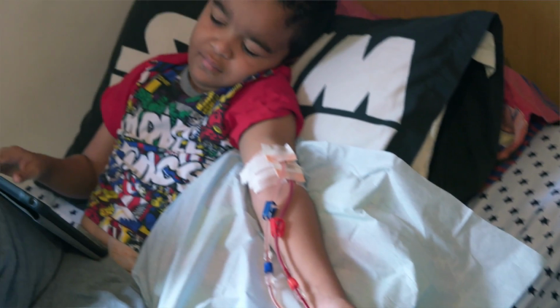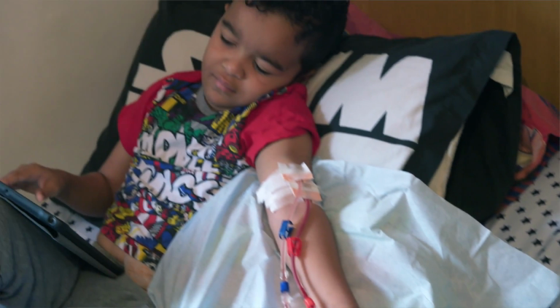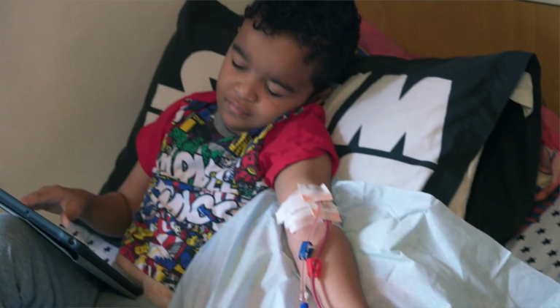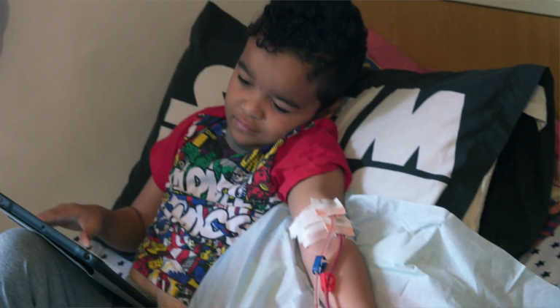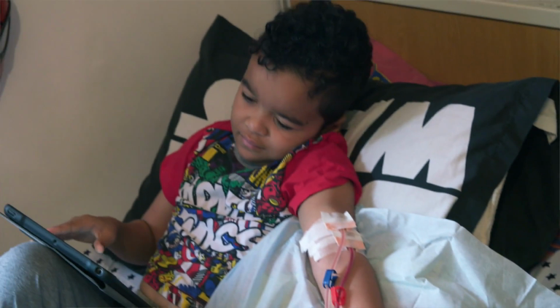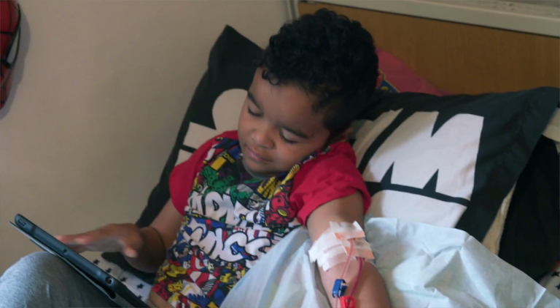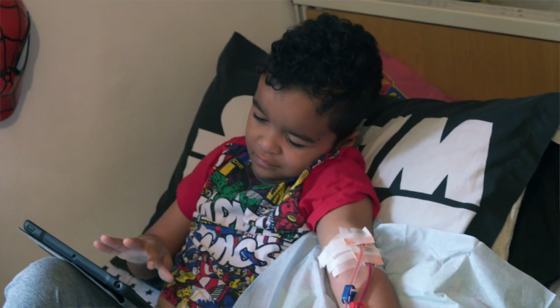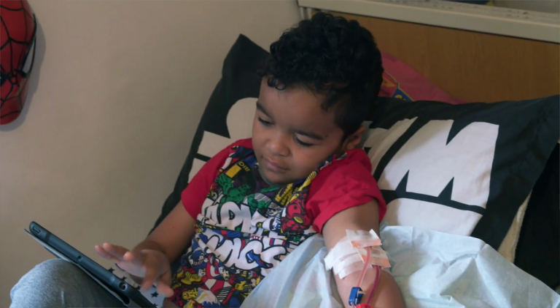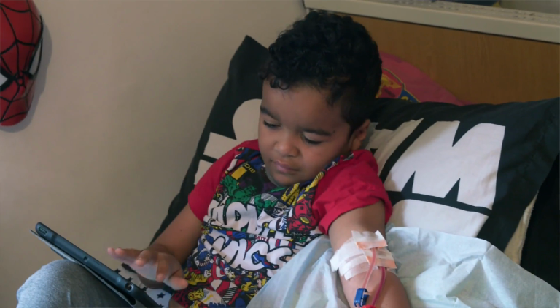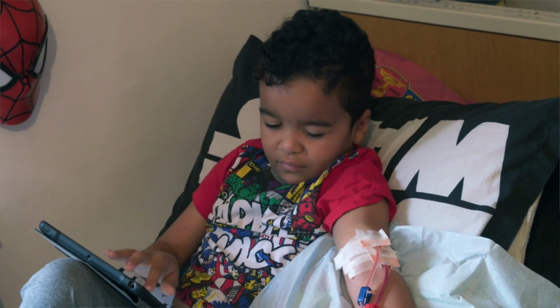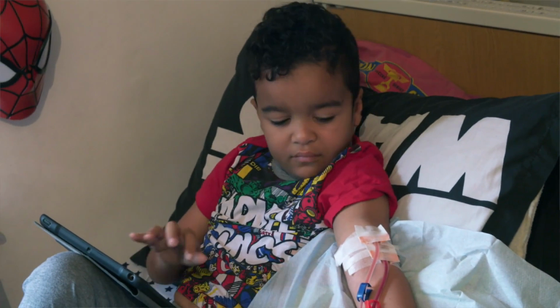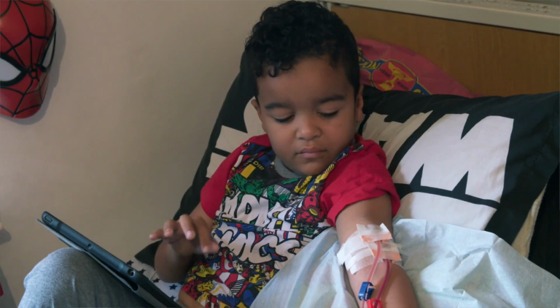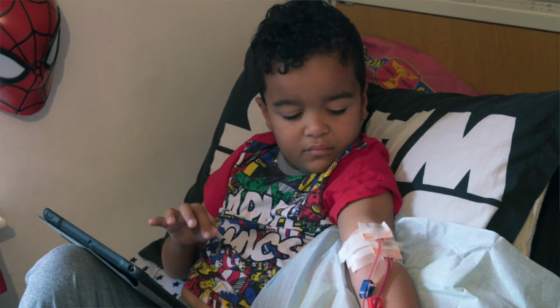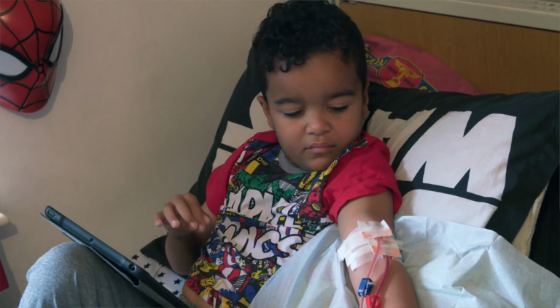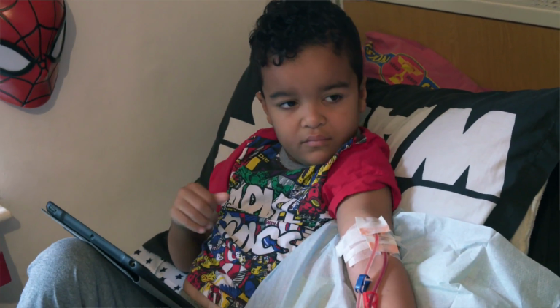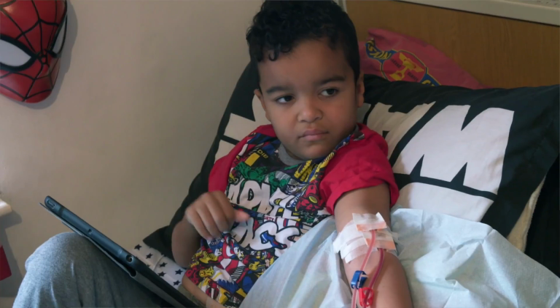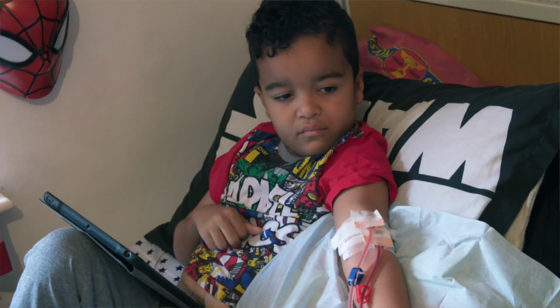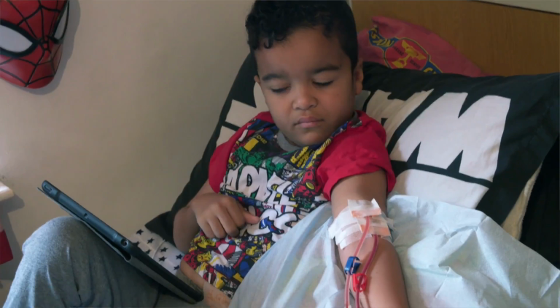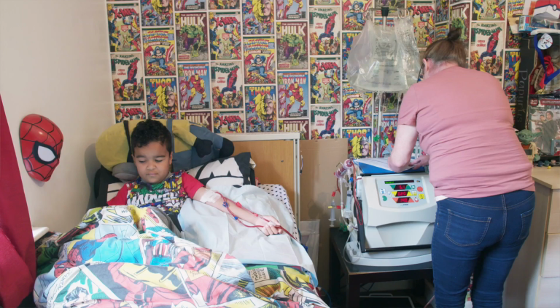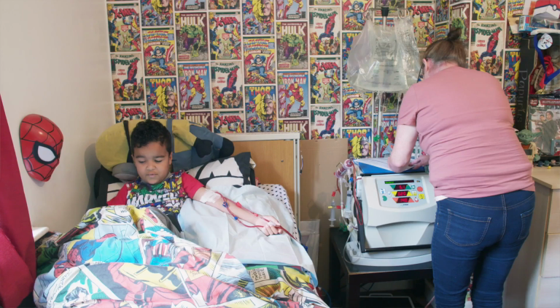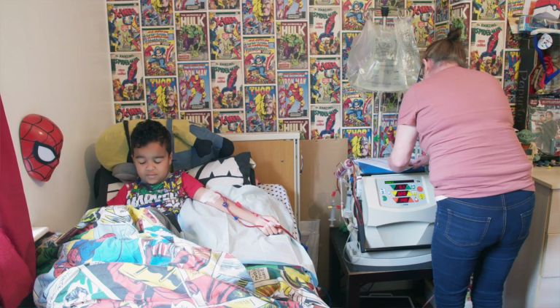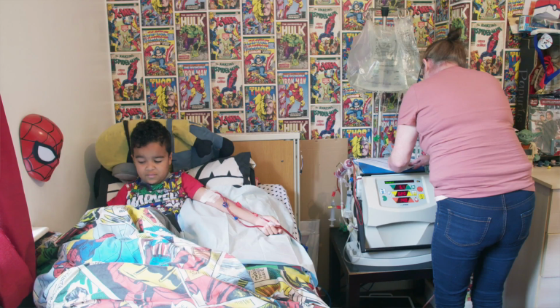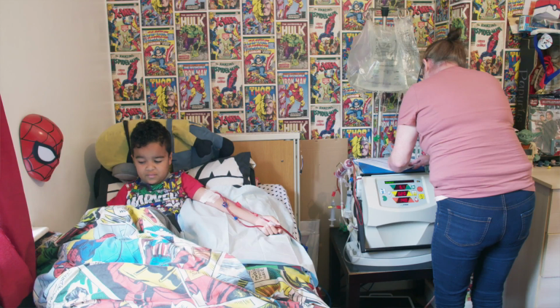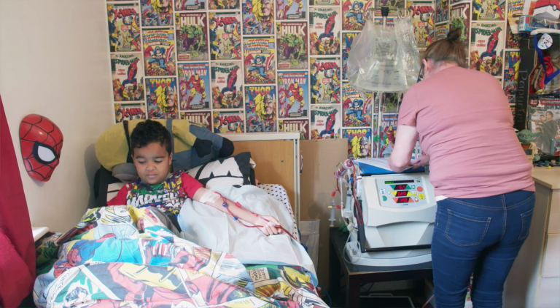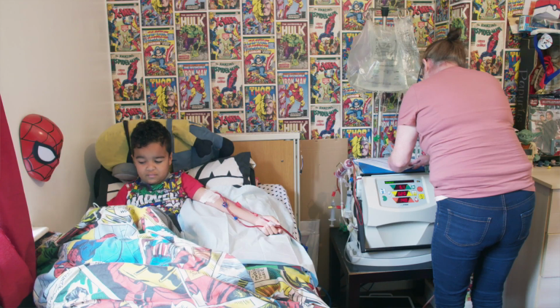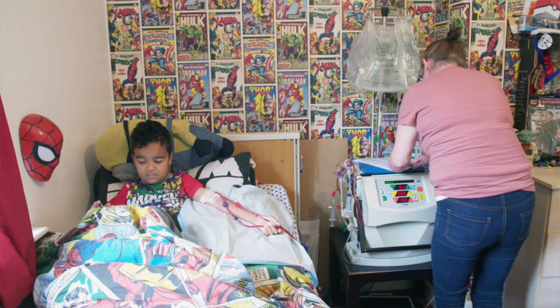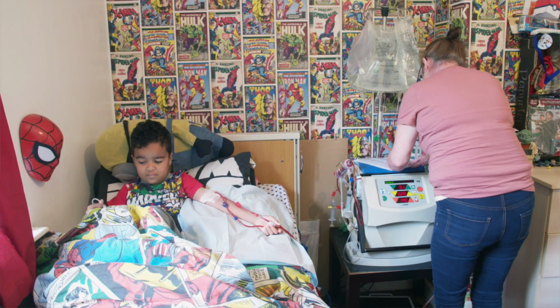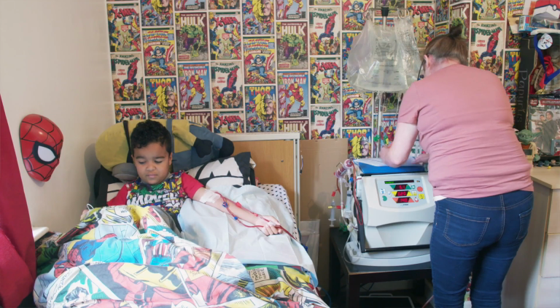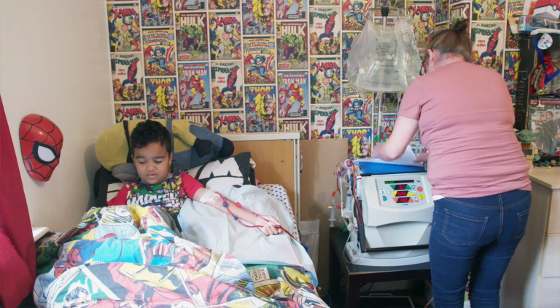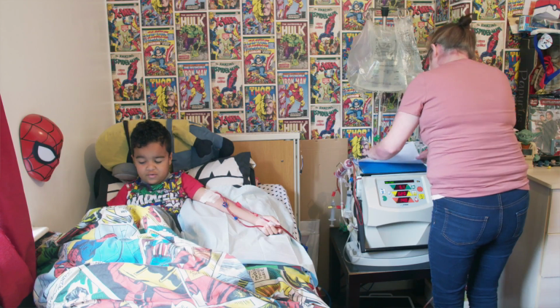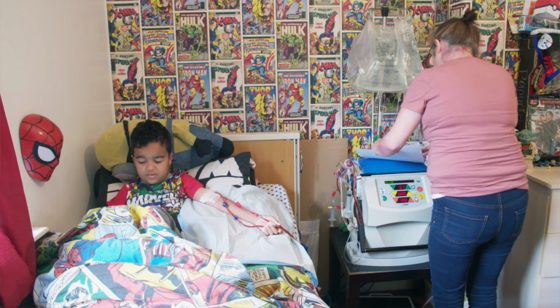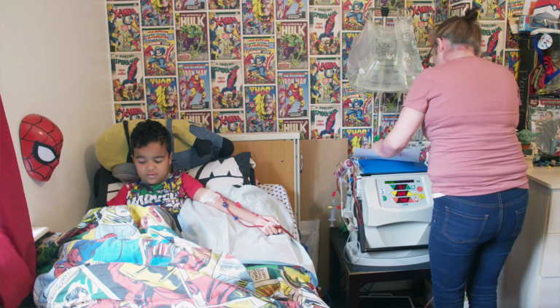If it's something he needs to have and it's going to make his life better, it's going to make our life better, then it's just something we've got to do.